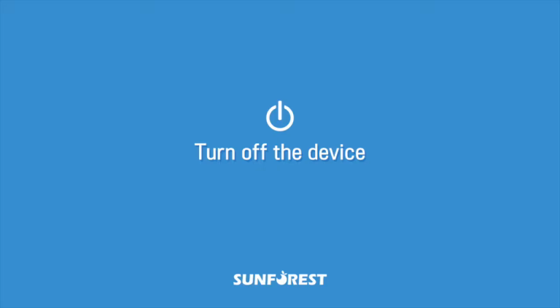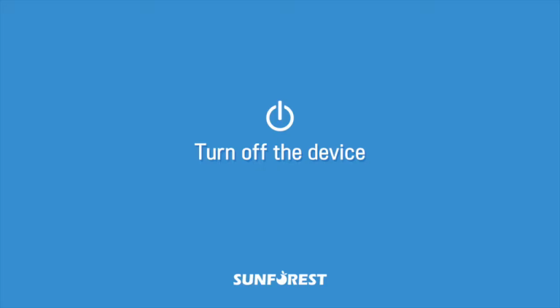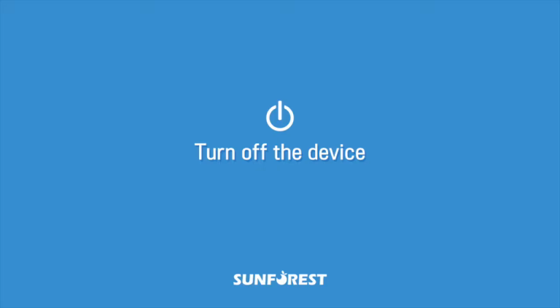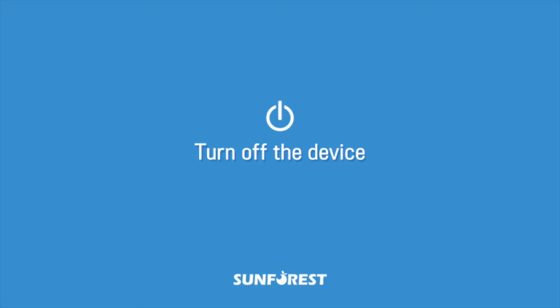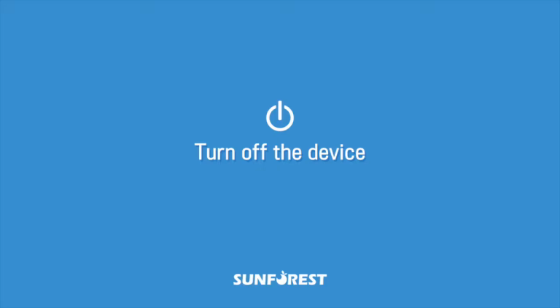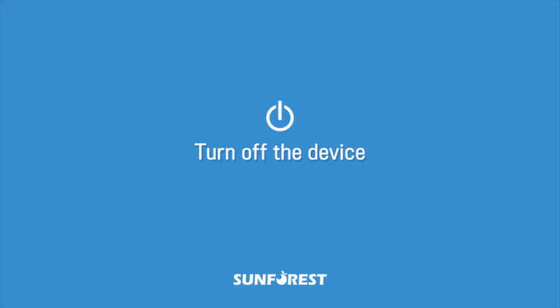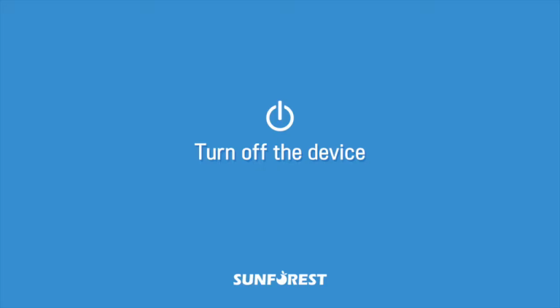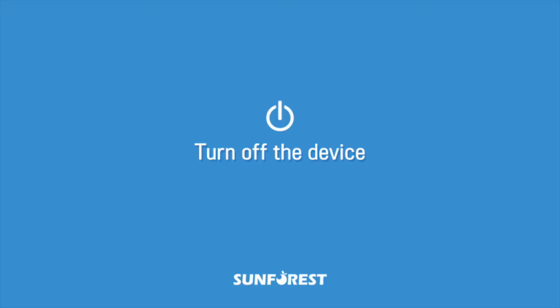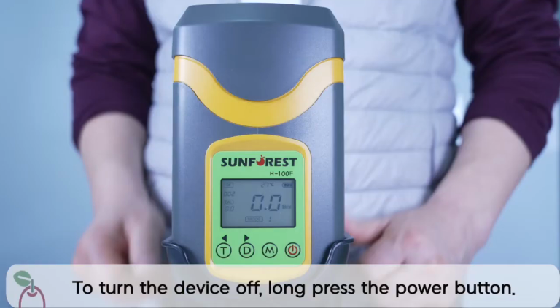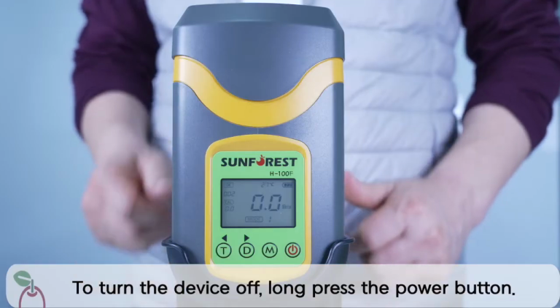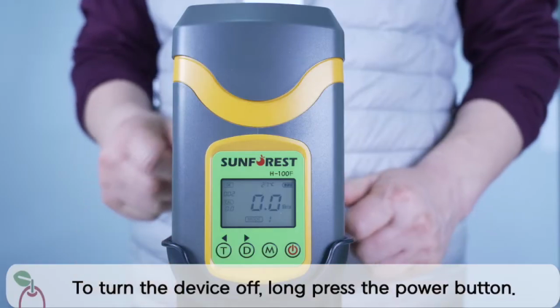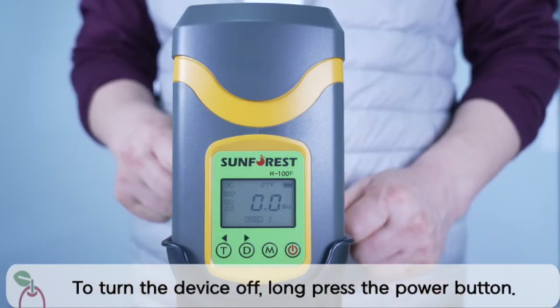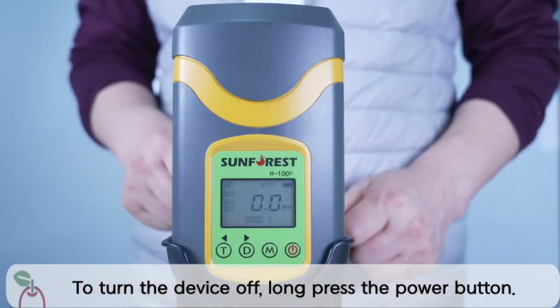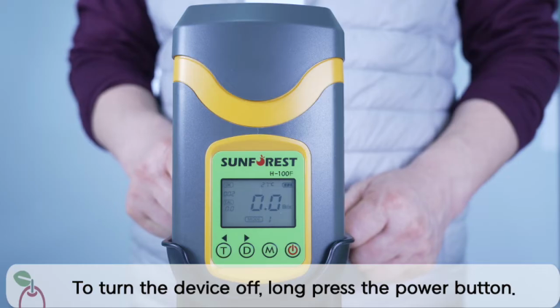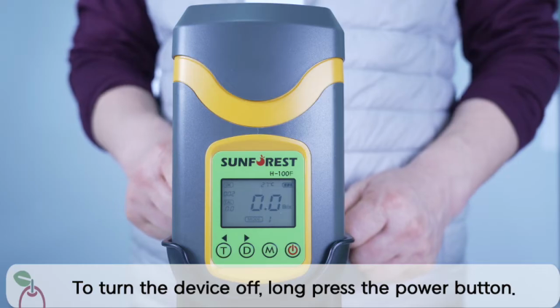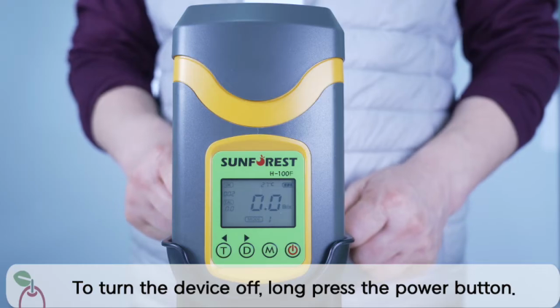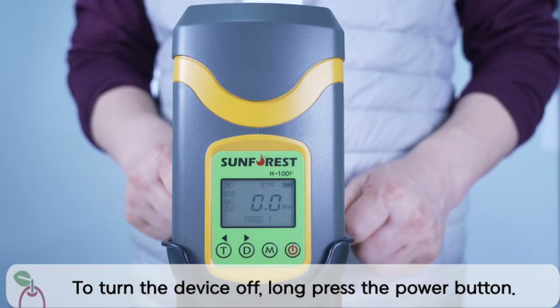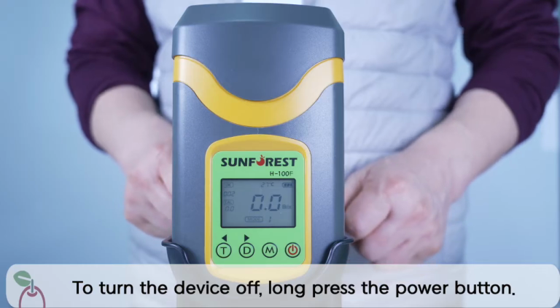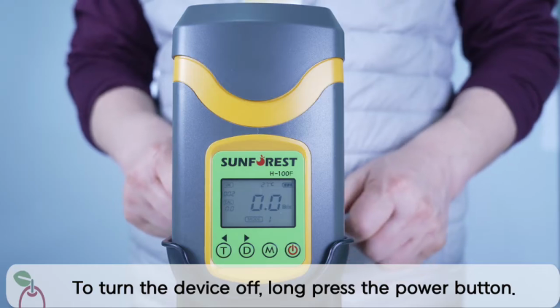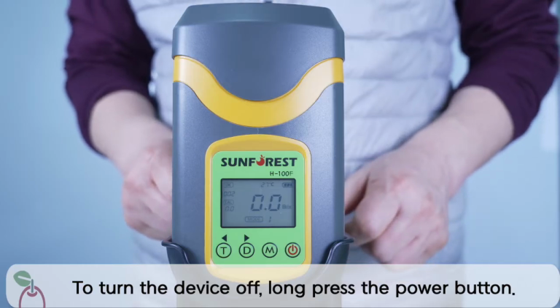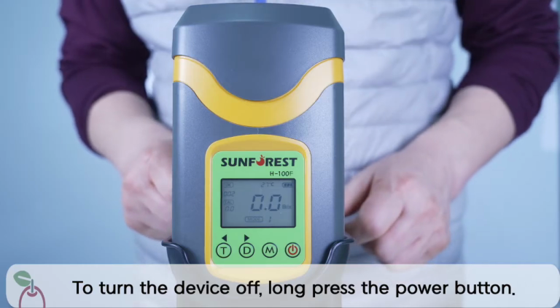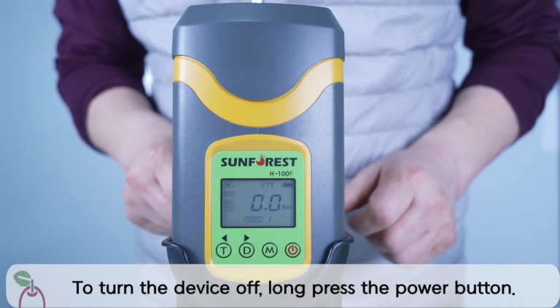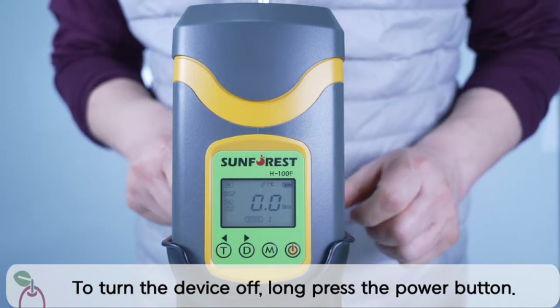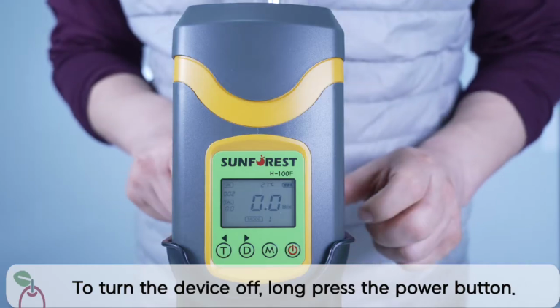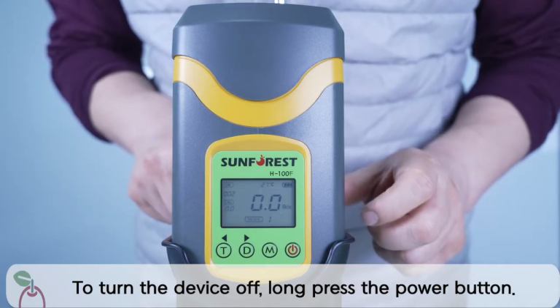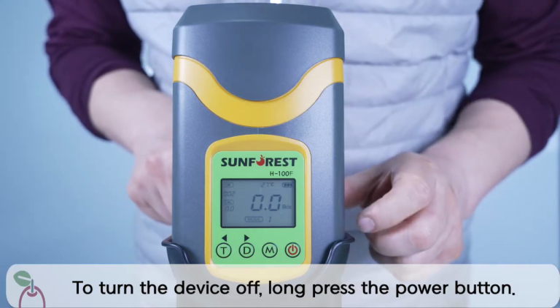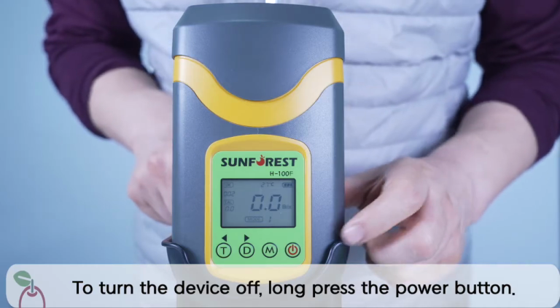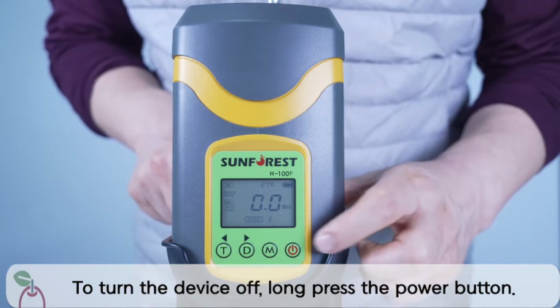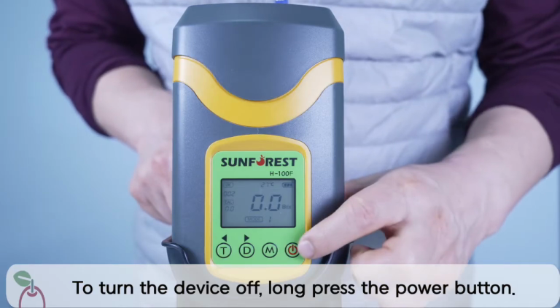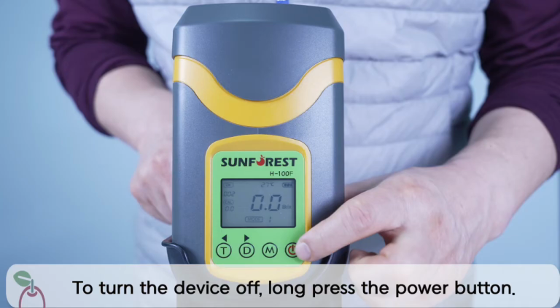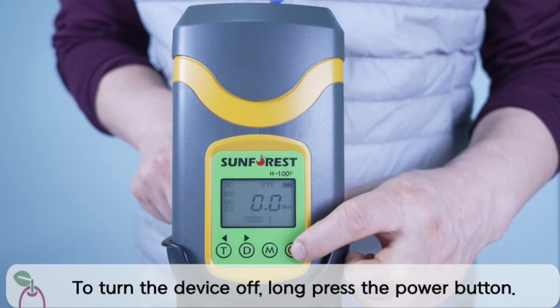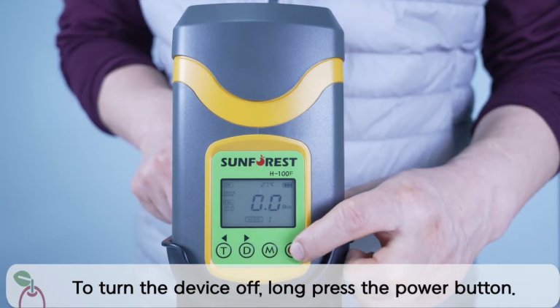Turn off the device. To turn the device off, long press the power button.